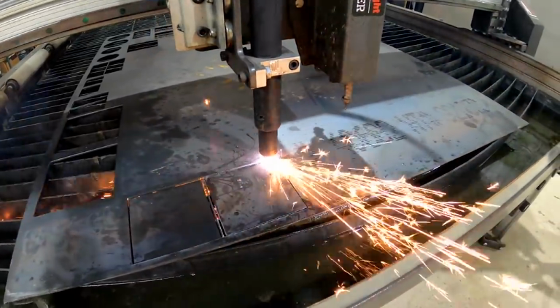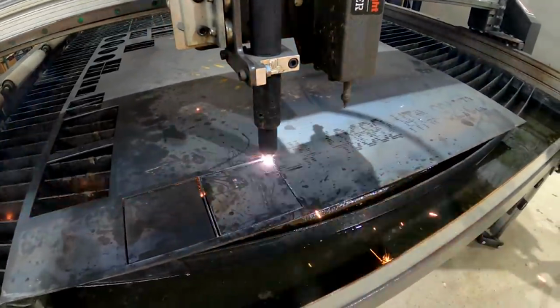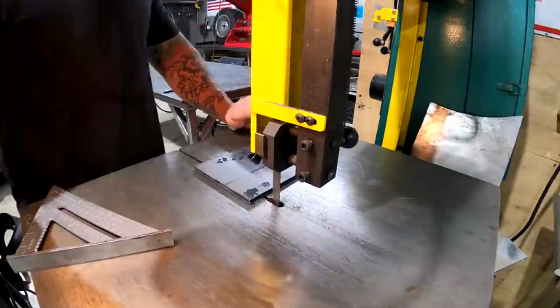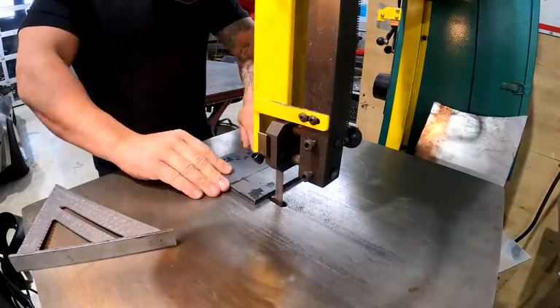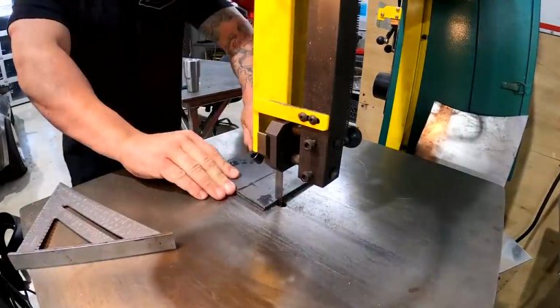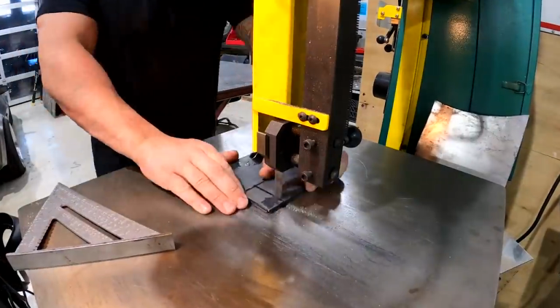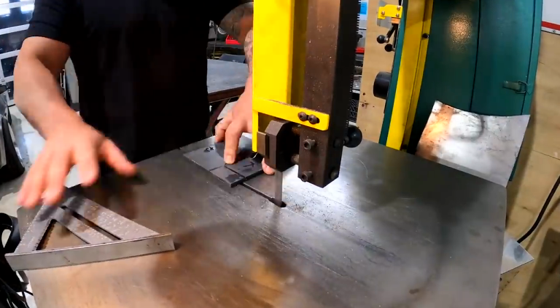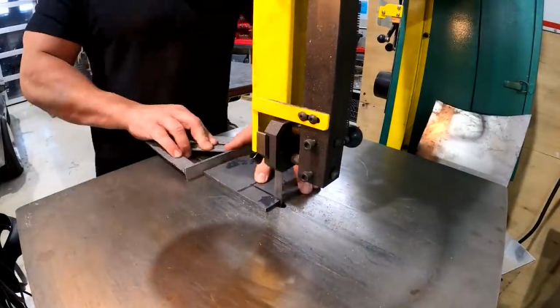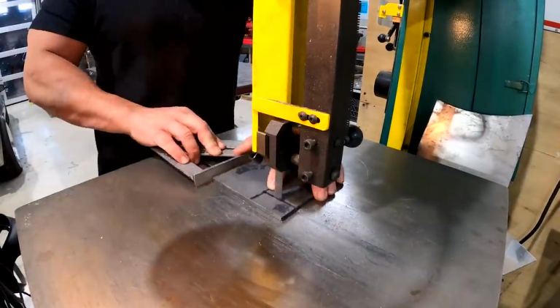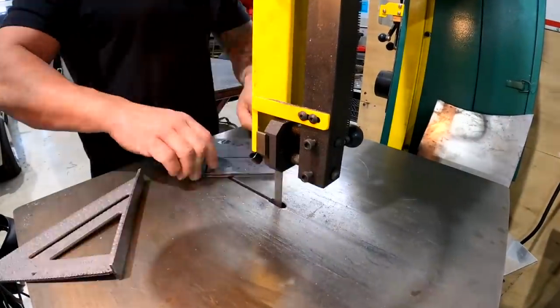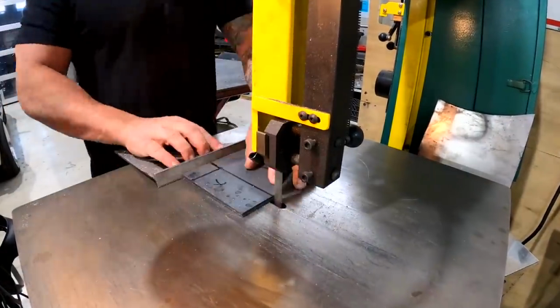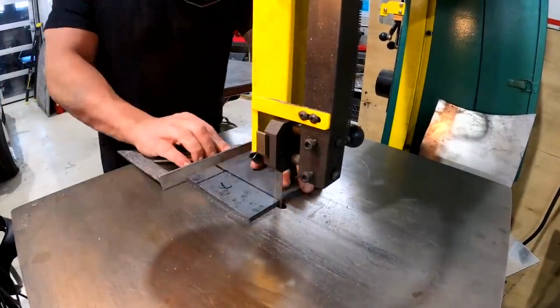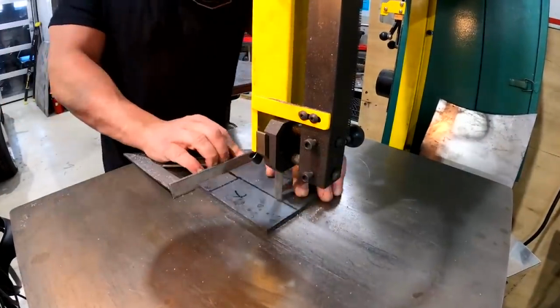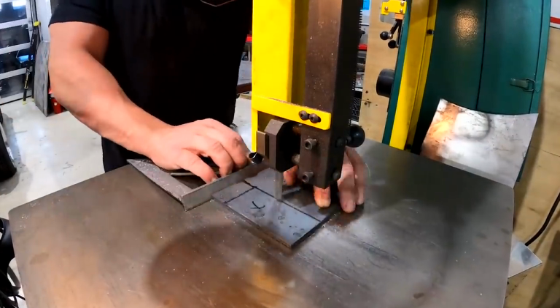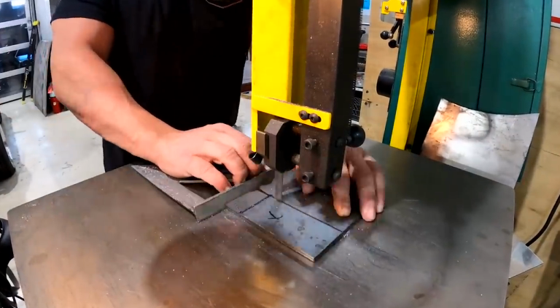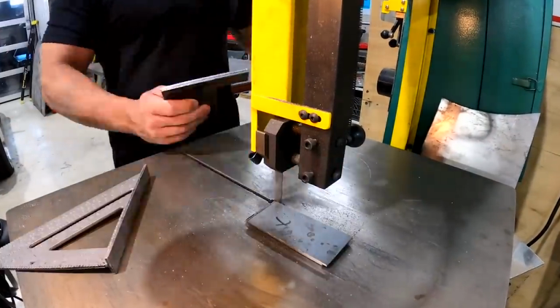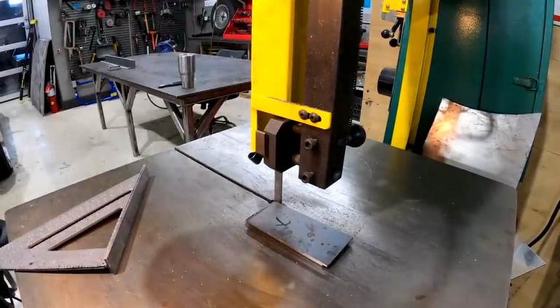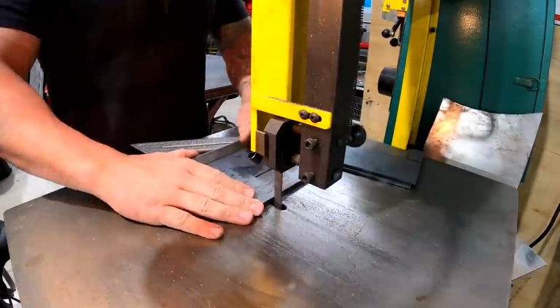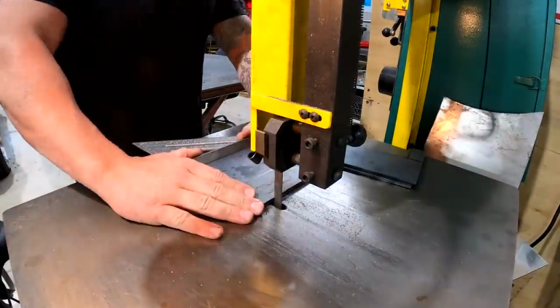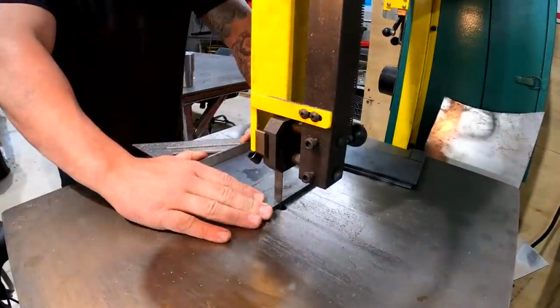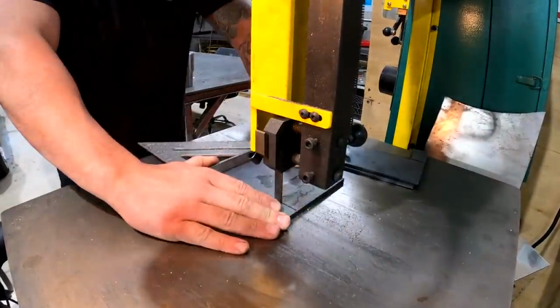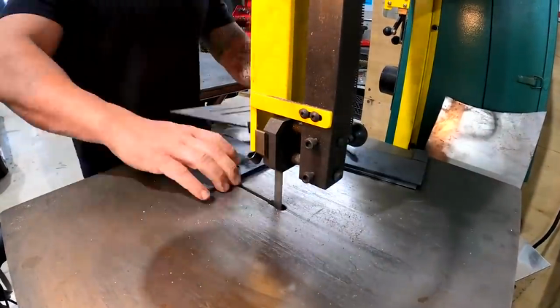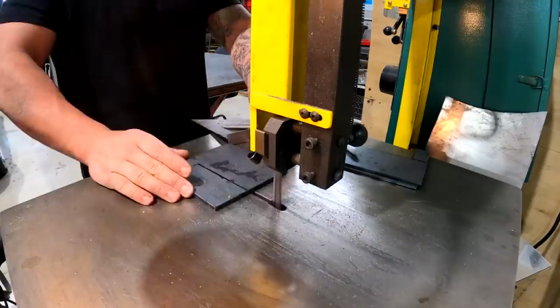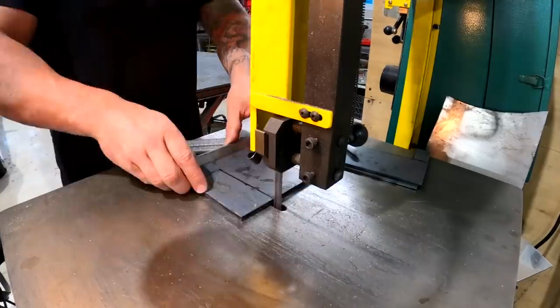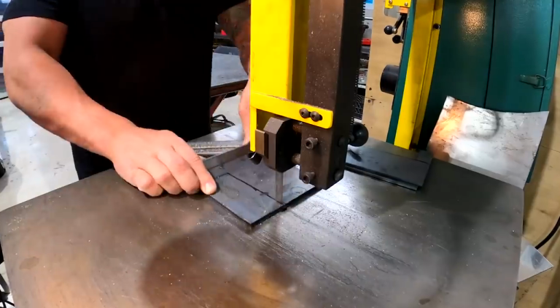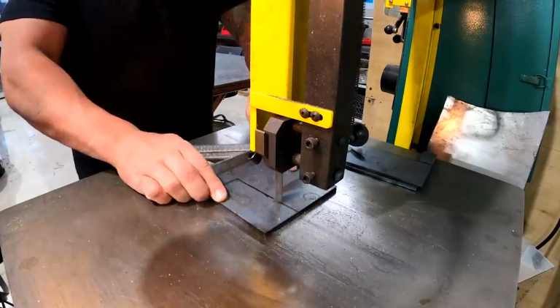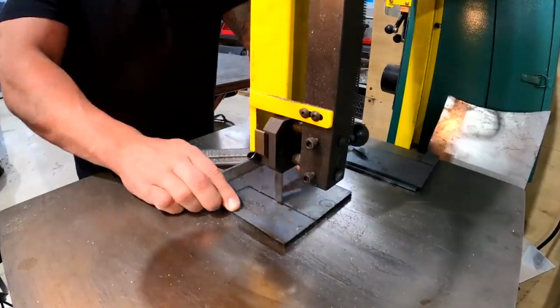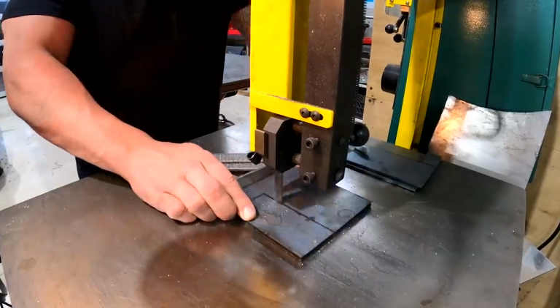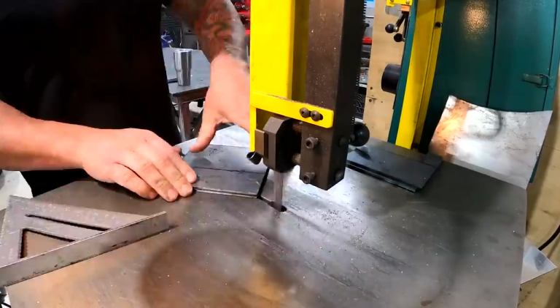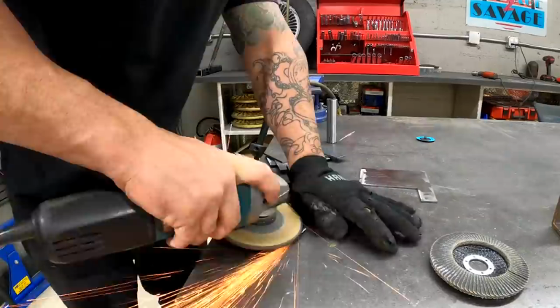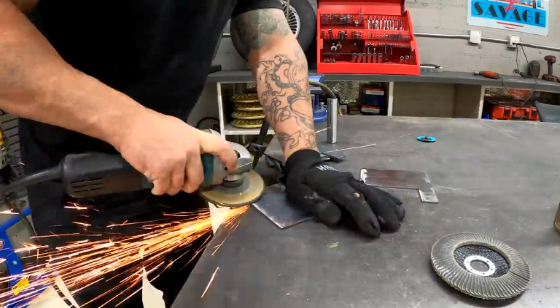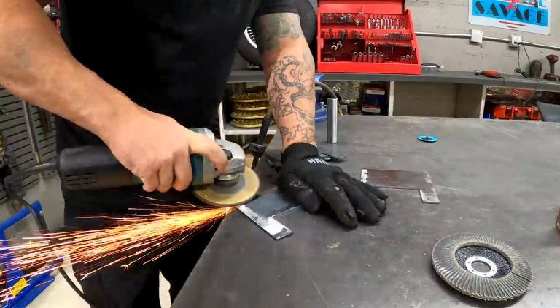So I'm making these outriggers, which you'll see here - they're cut very basically out of these squares and I'm going to go in and trim them all up.